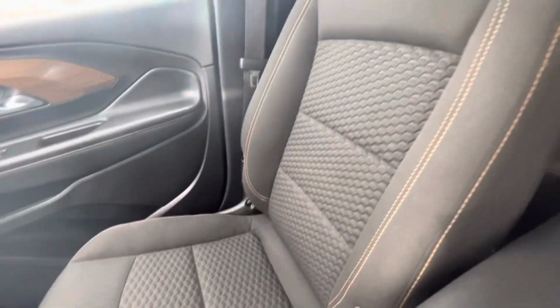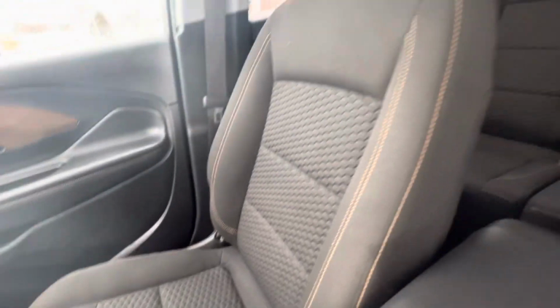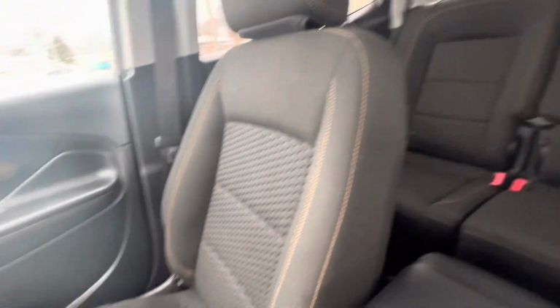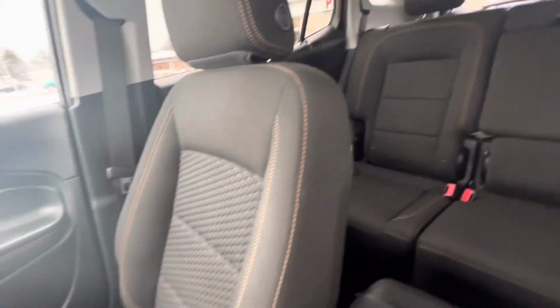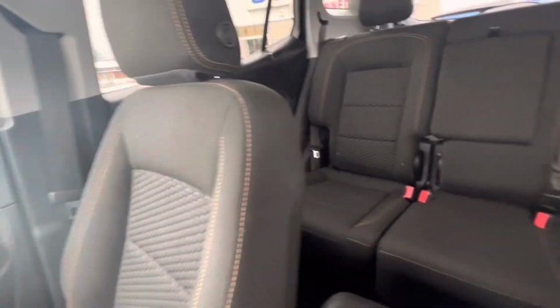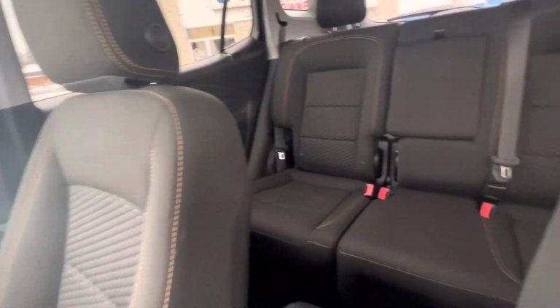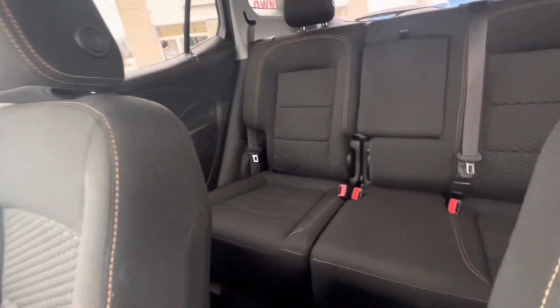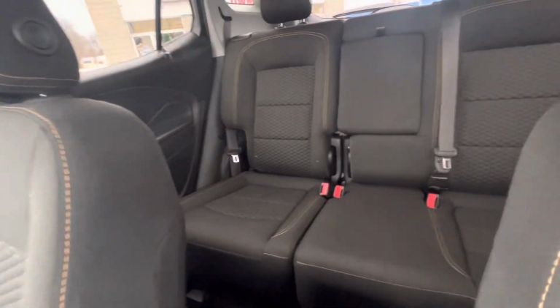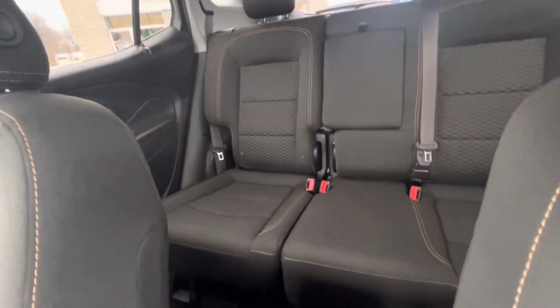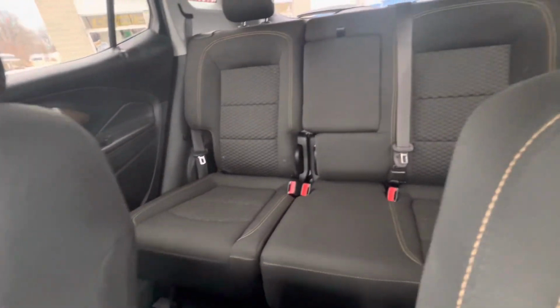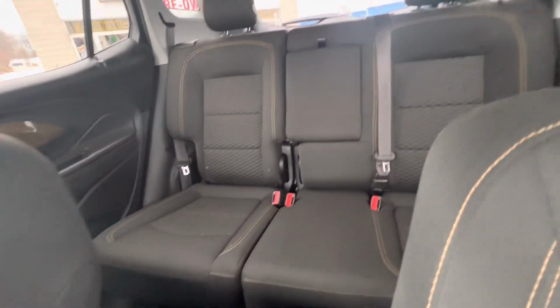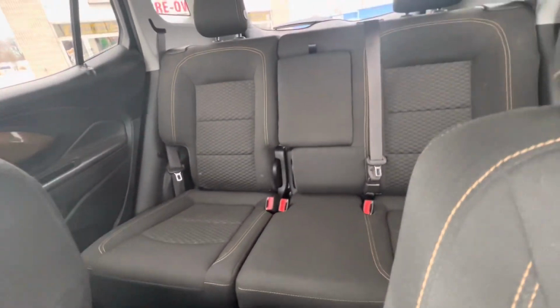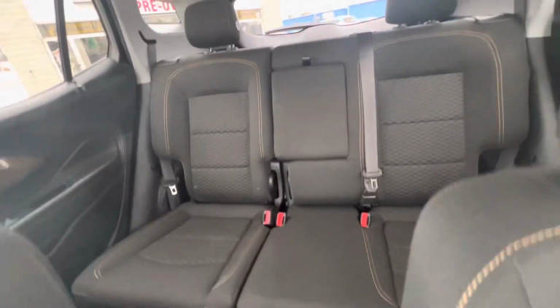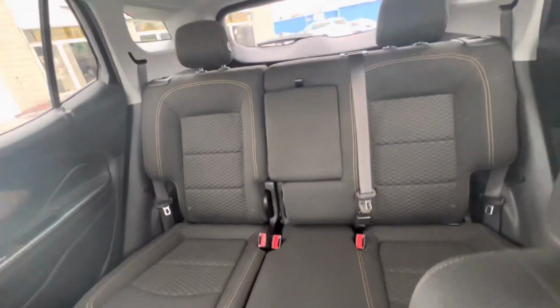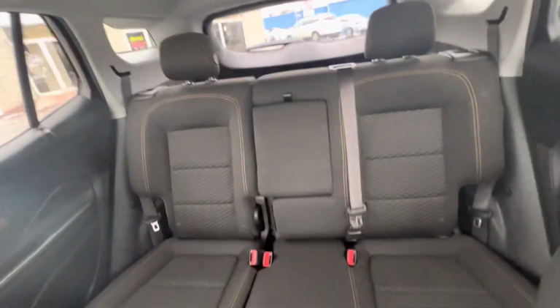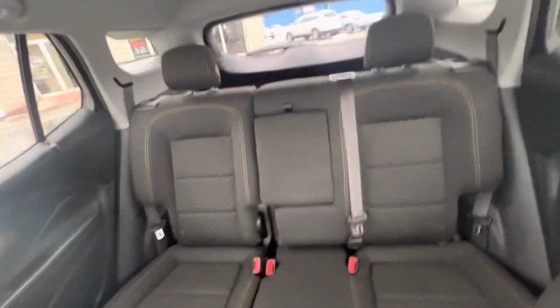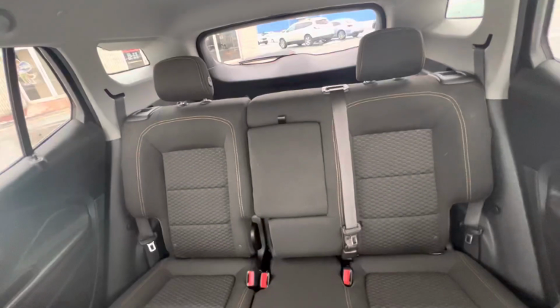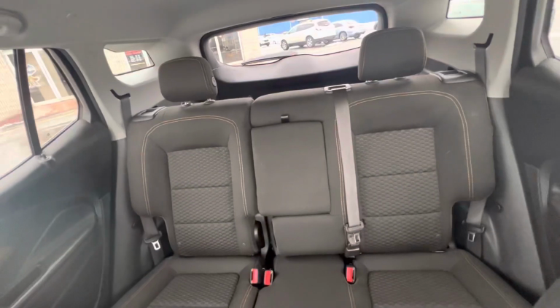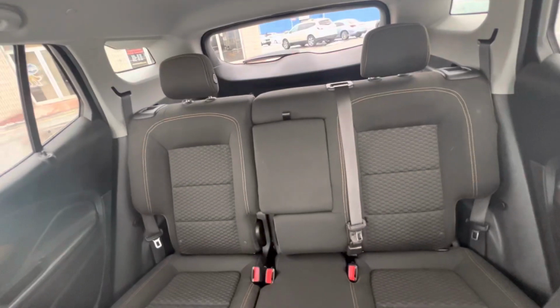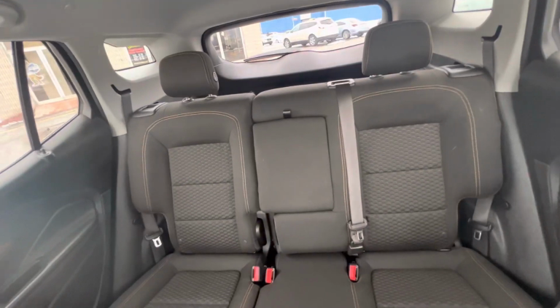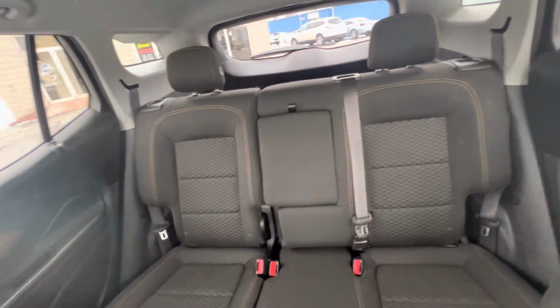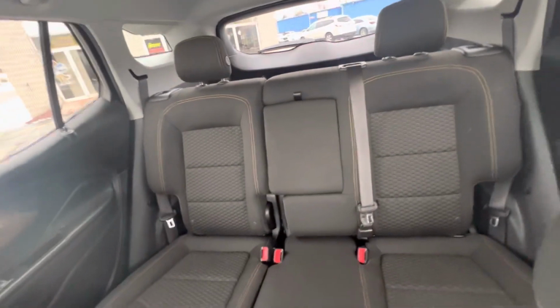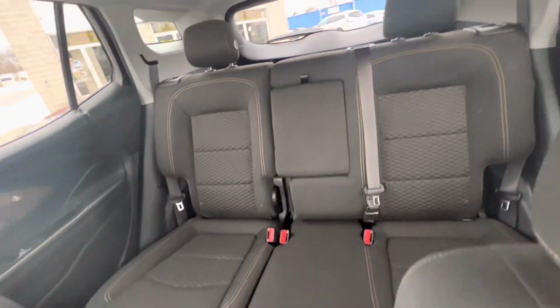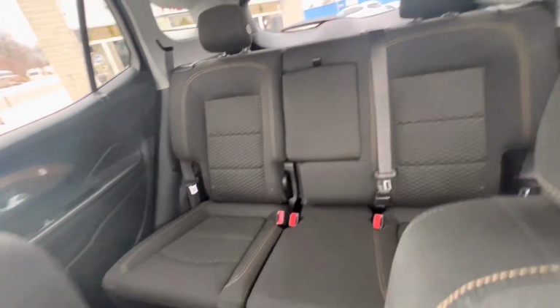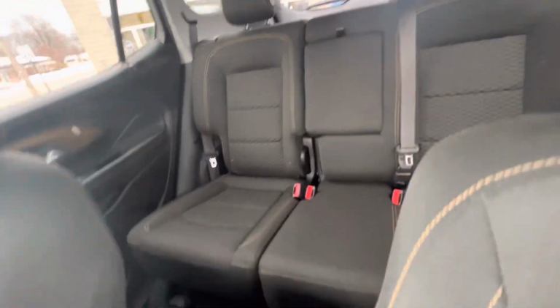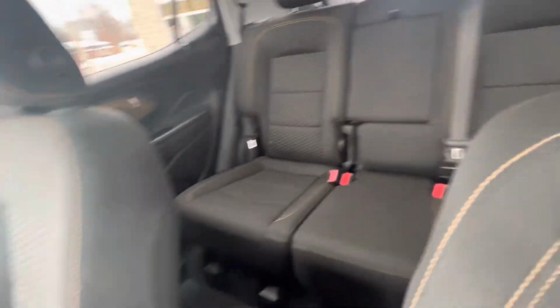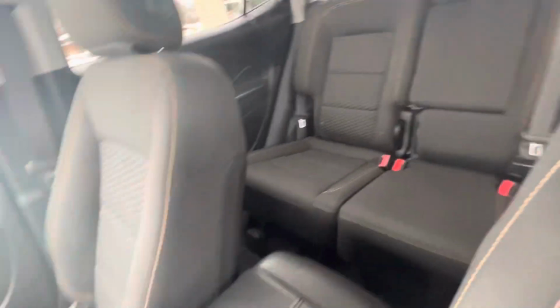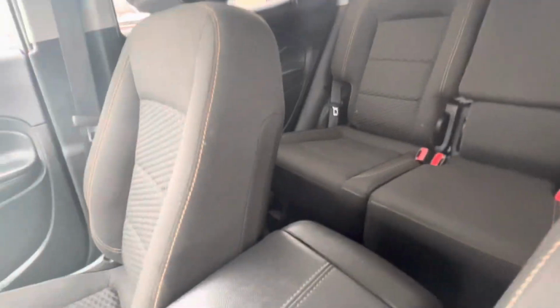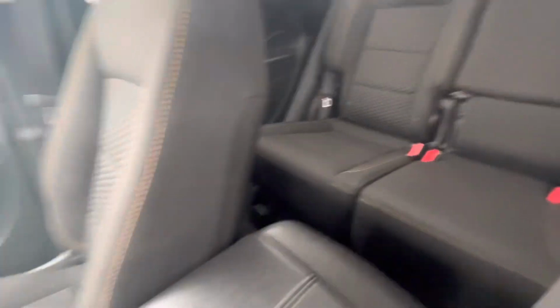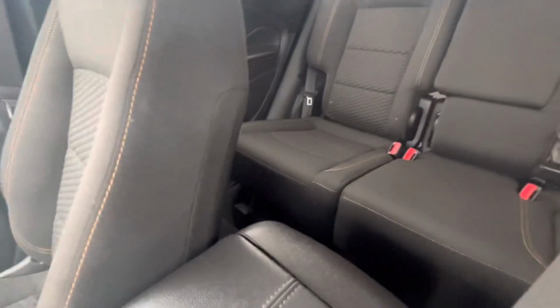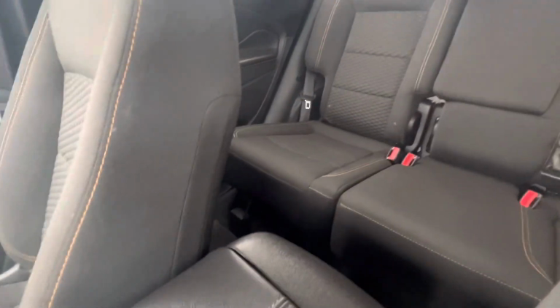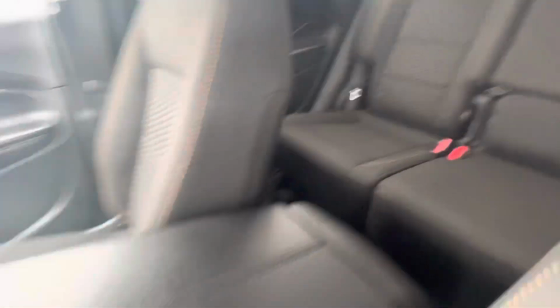Heated cloth — that's very nice. Some people don't like heated leather, so coming out with heated cloth was a great idea.